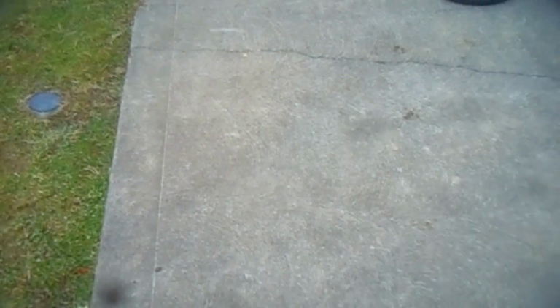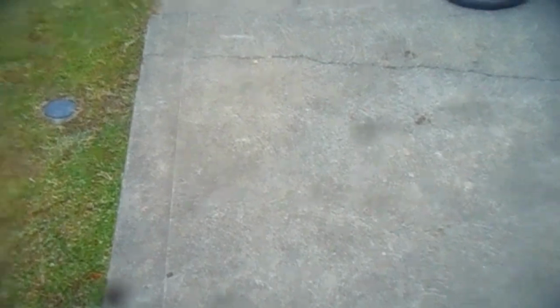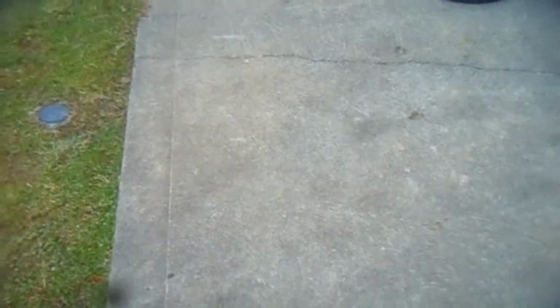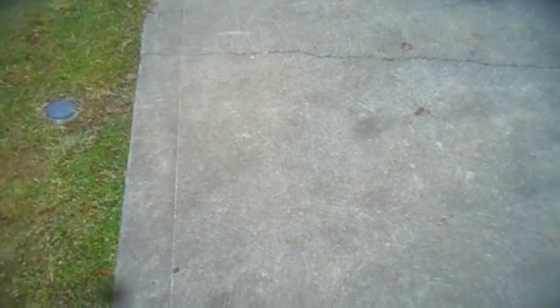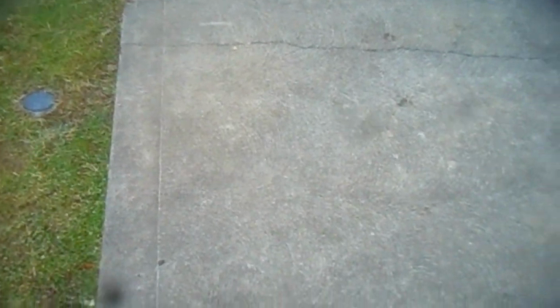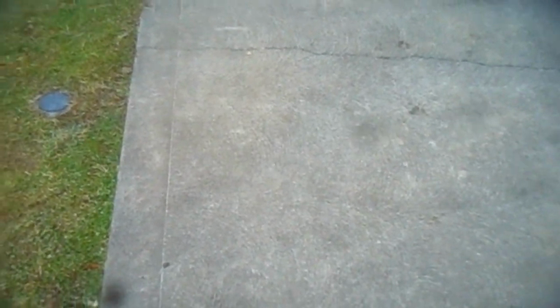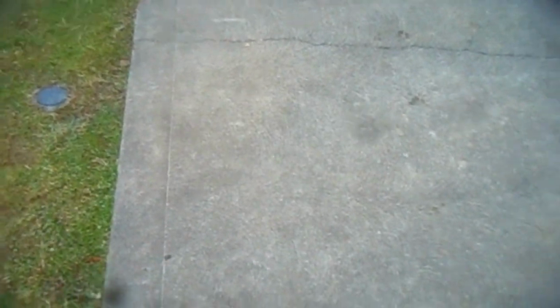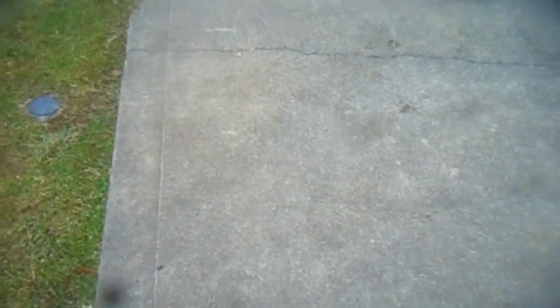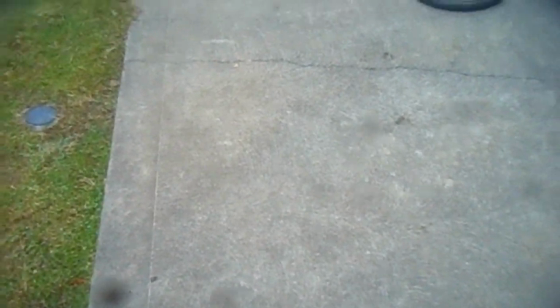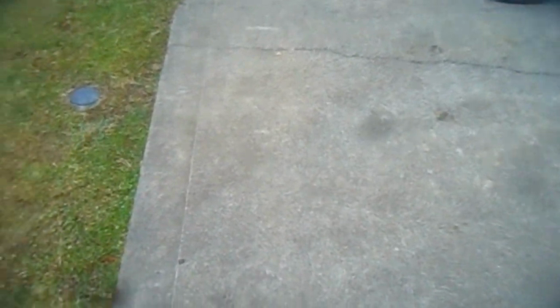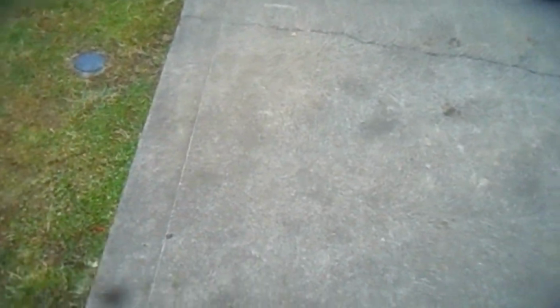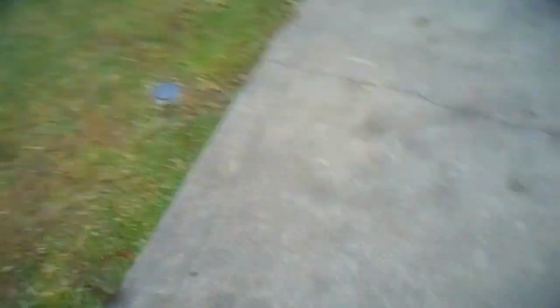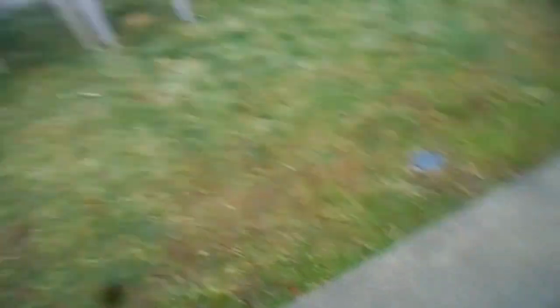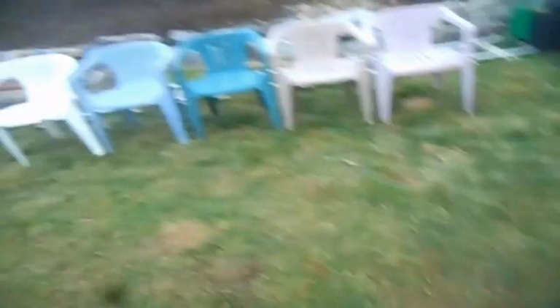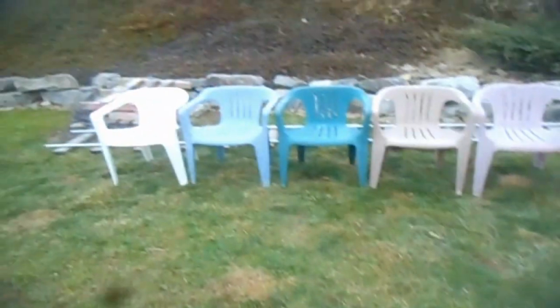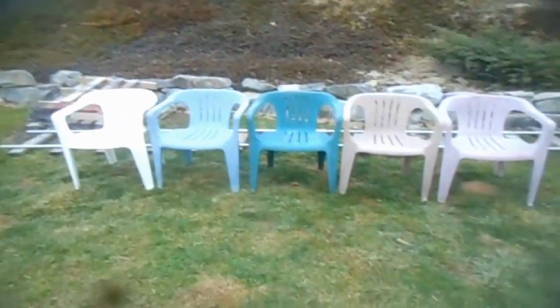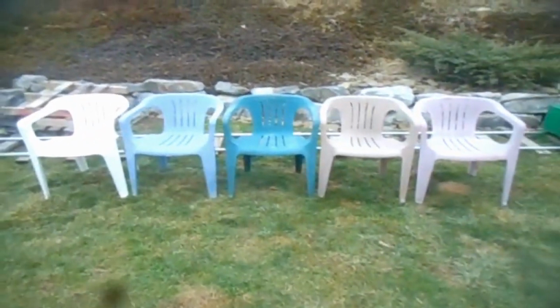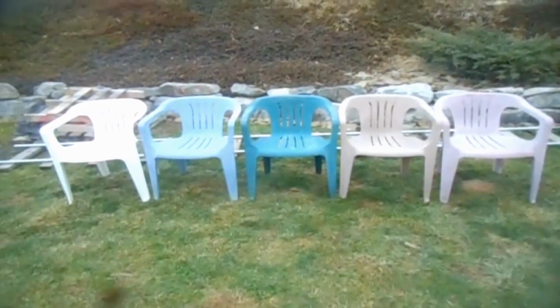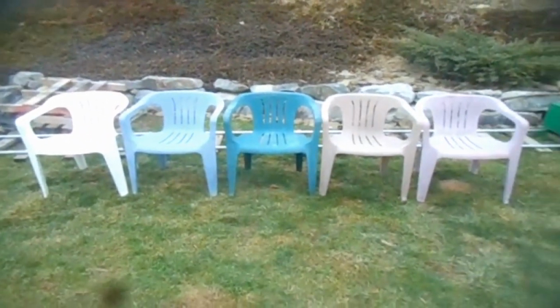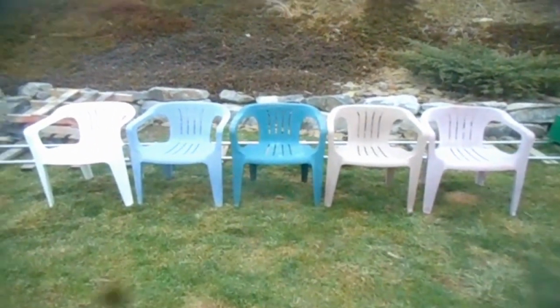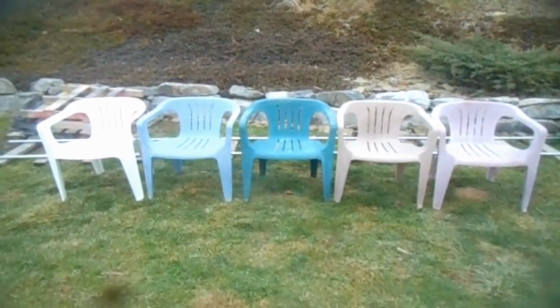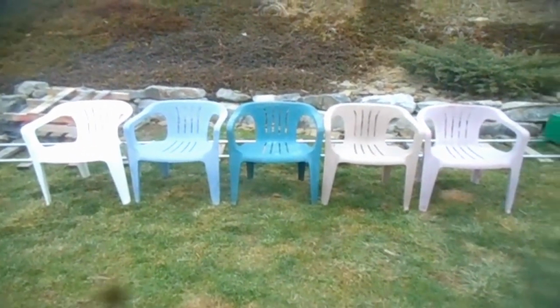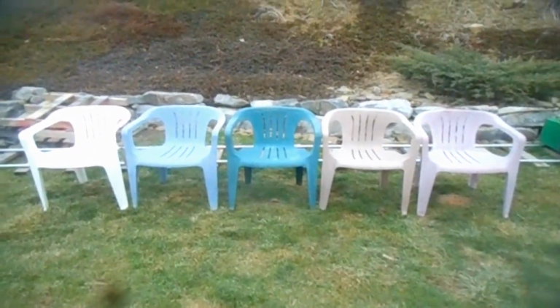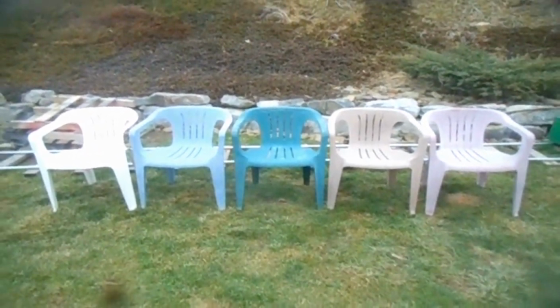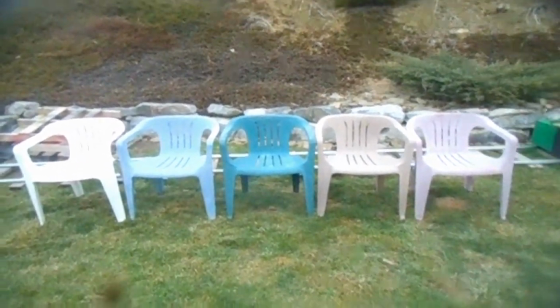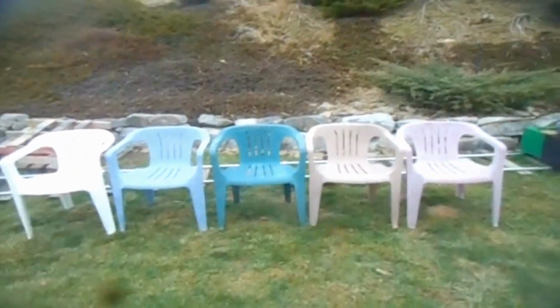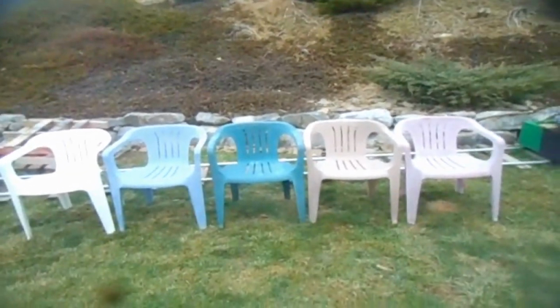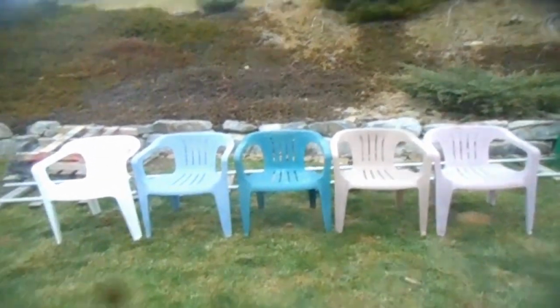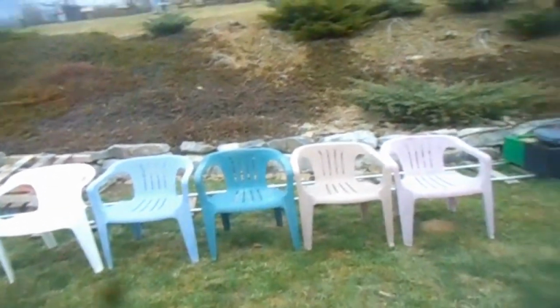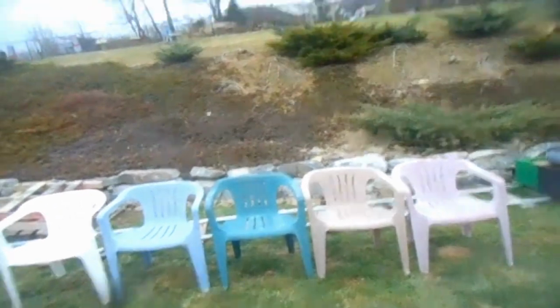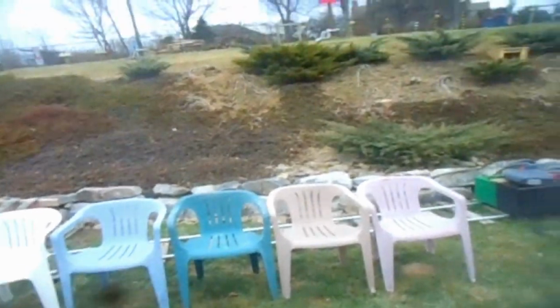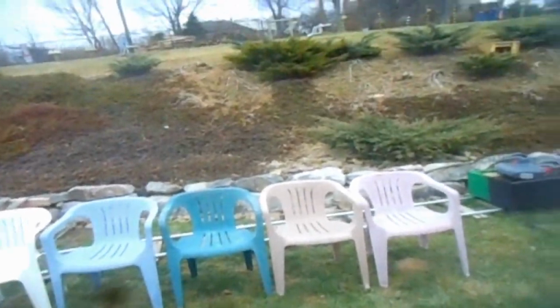Hello, I did it finally. I got all but one color, one more family chair.